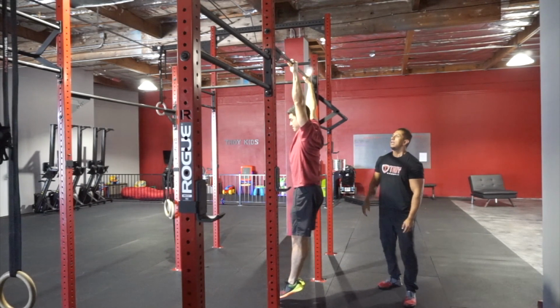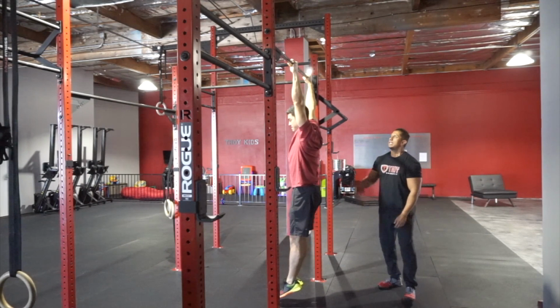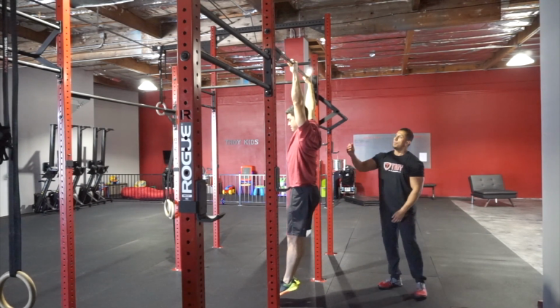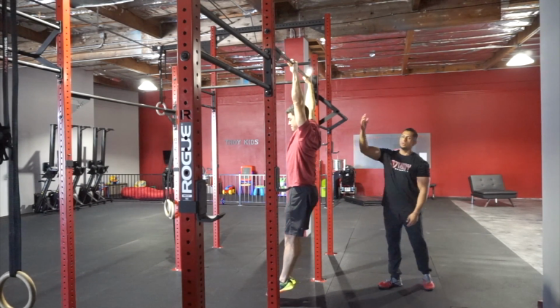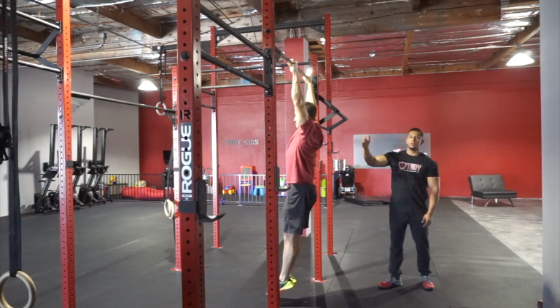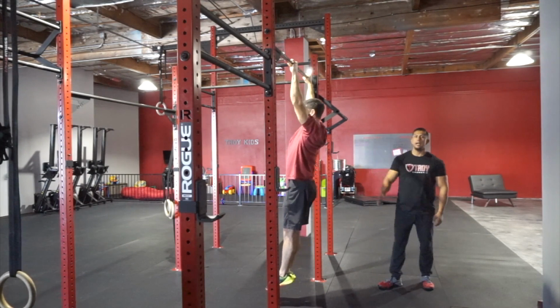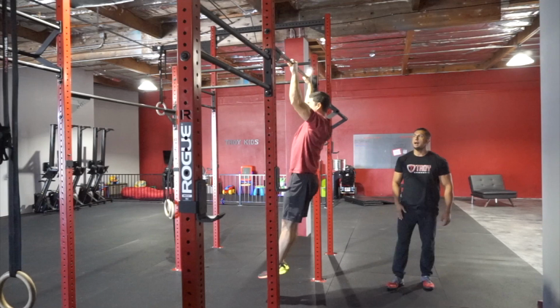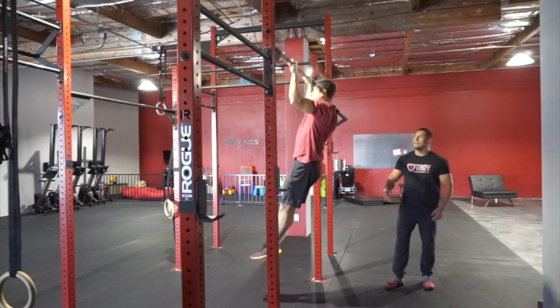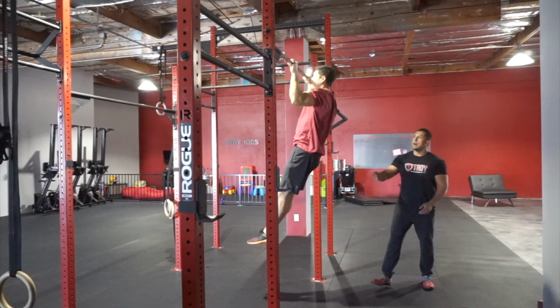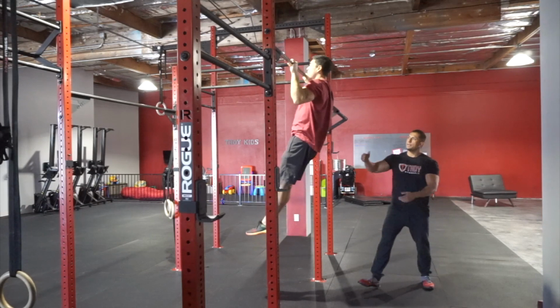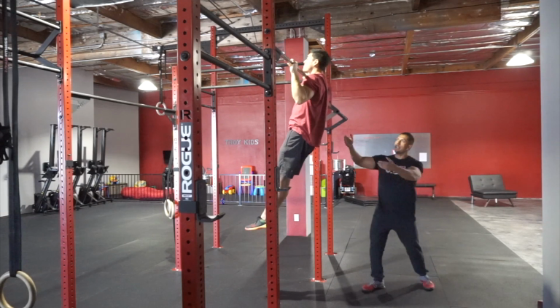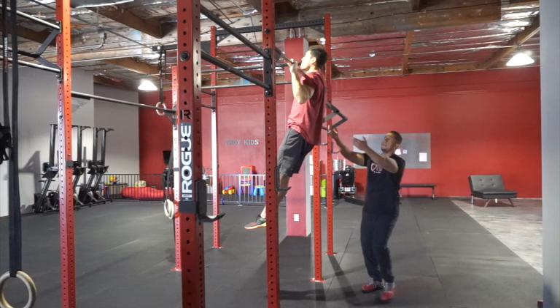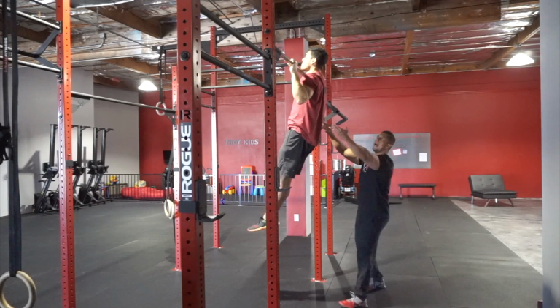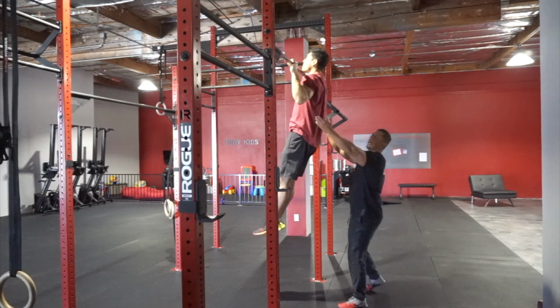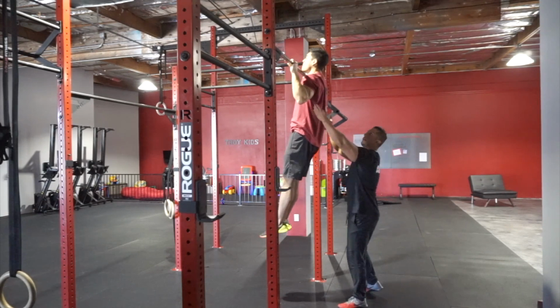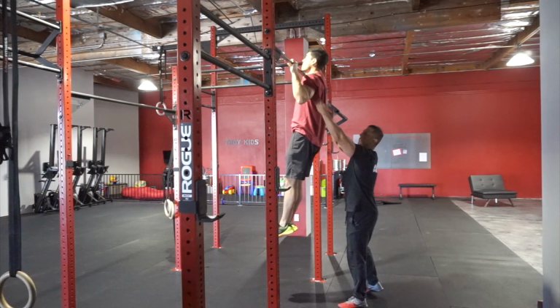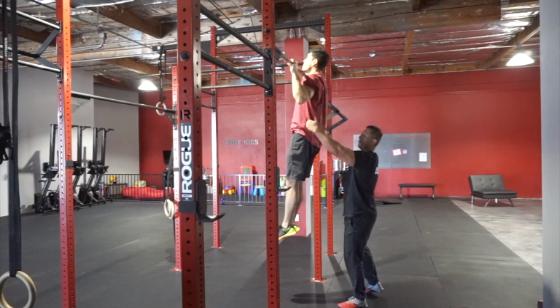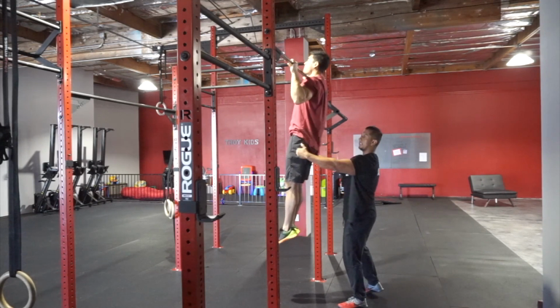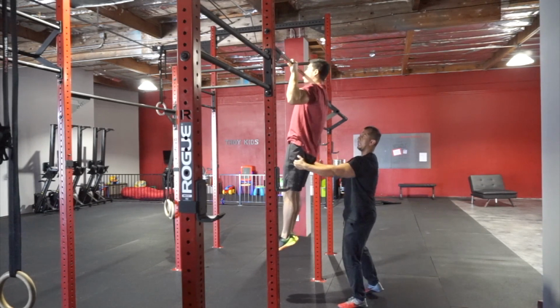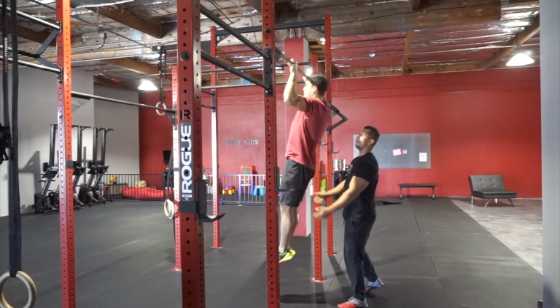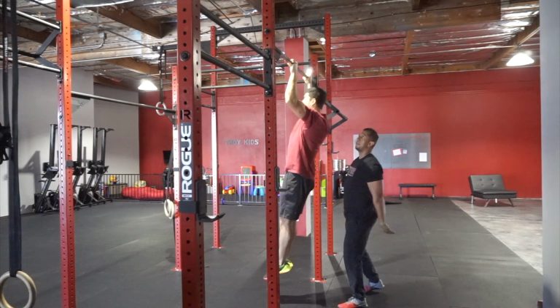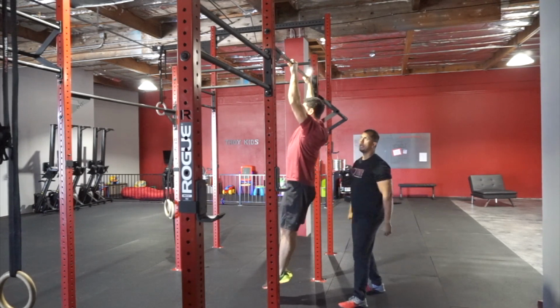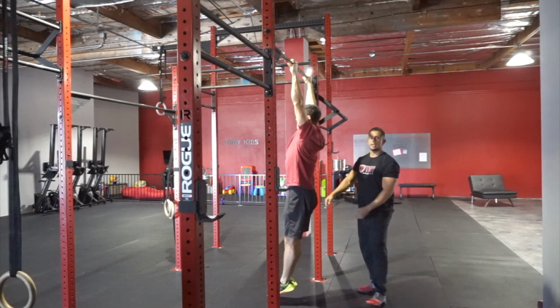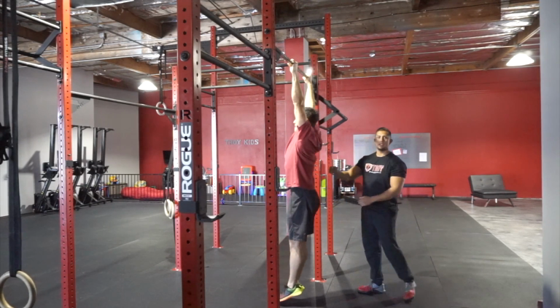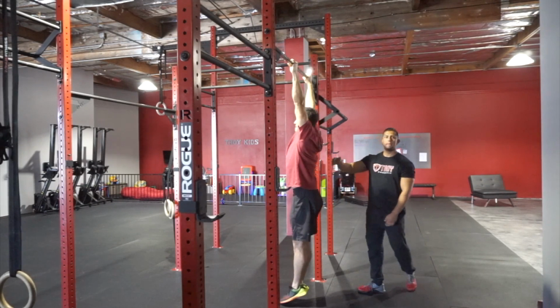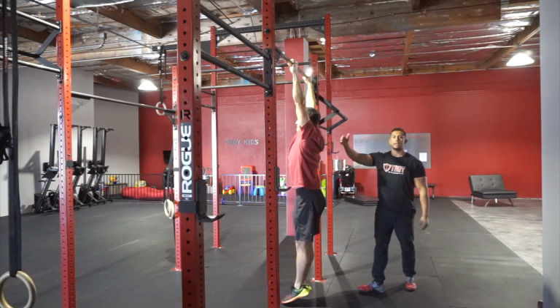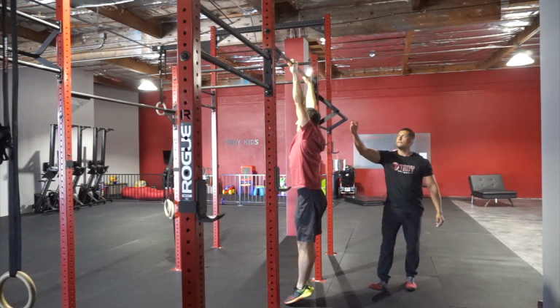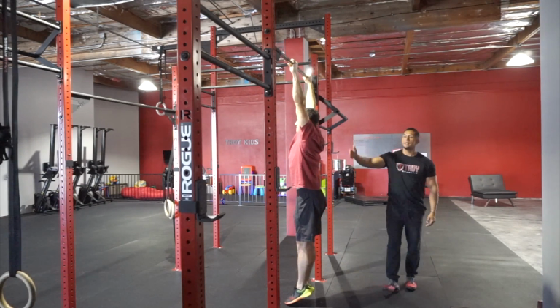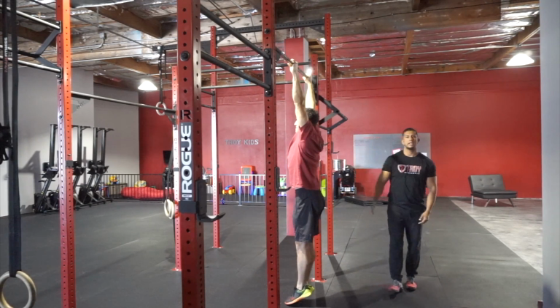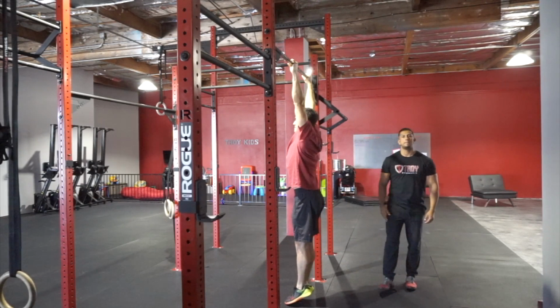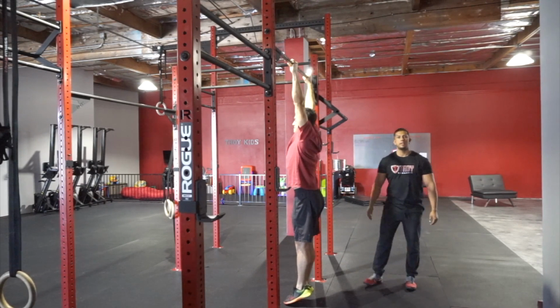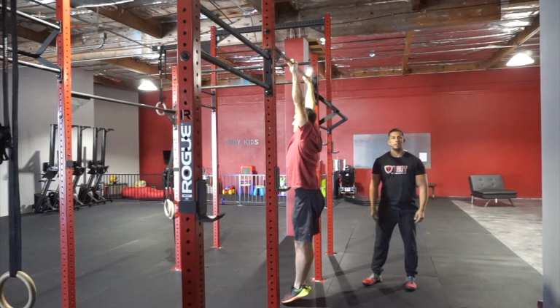He's going to pull straight up. His elbows are going to come back and out, keeping them in line with his body. He's going to return back to the fully extended position.